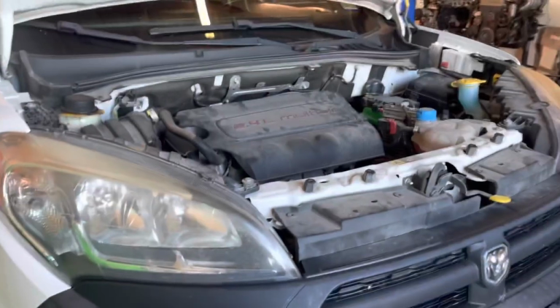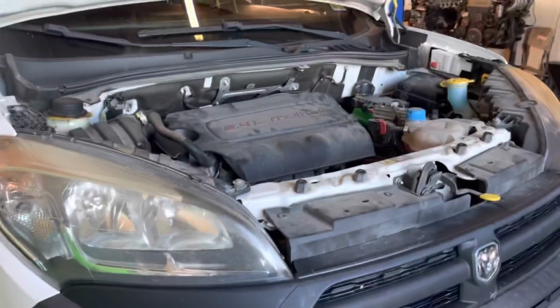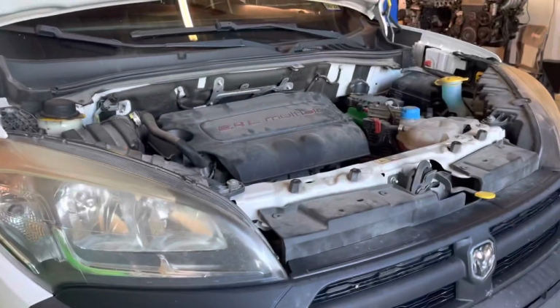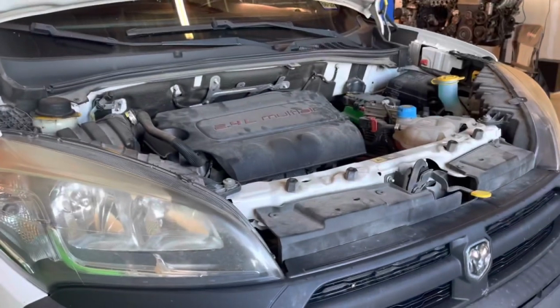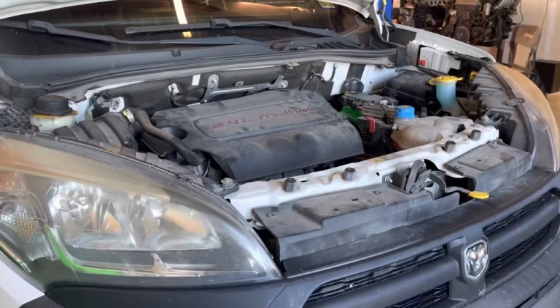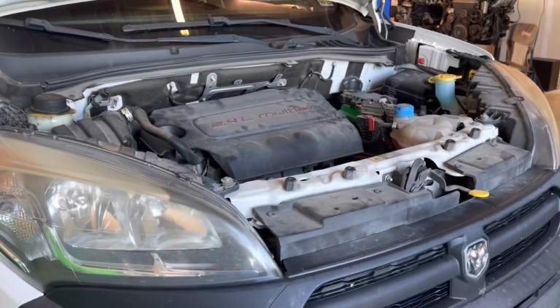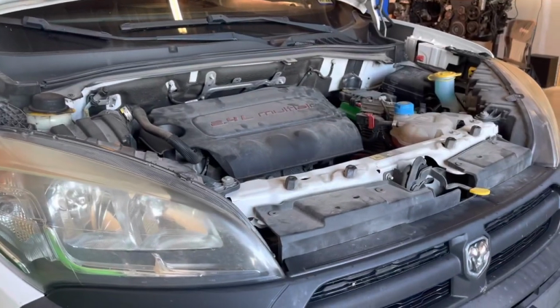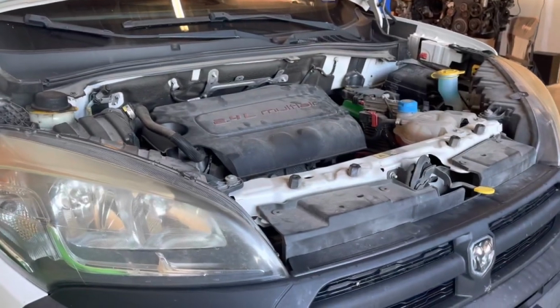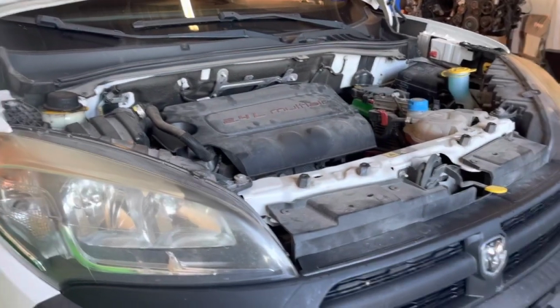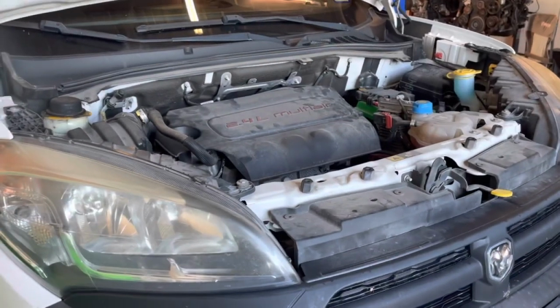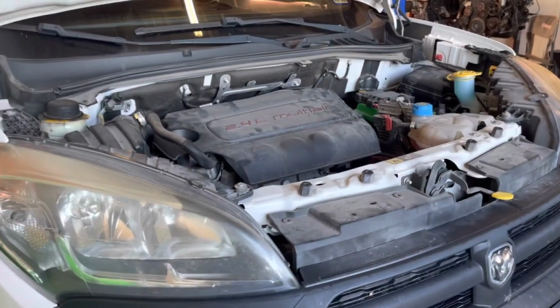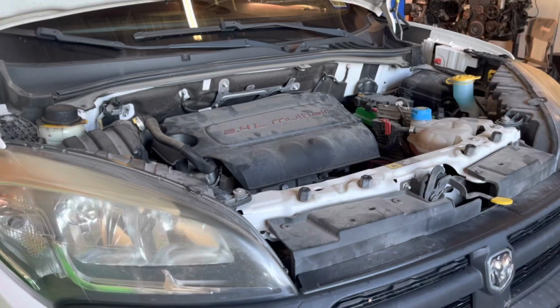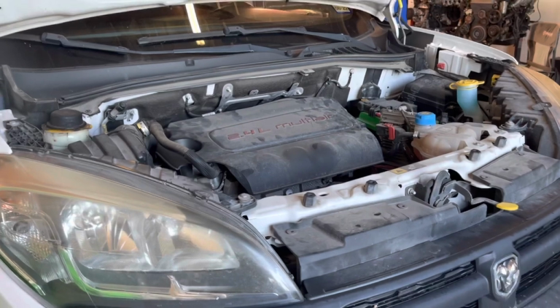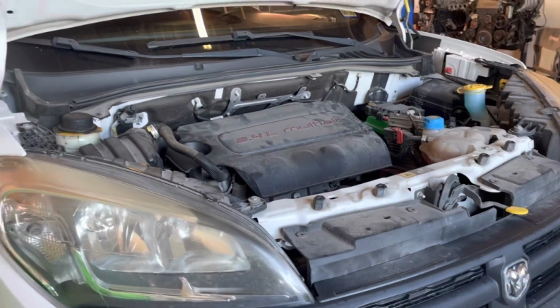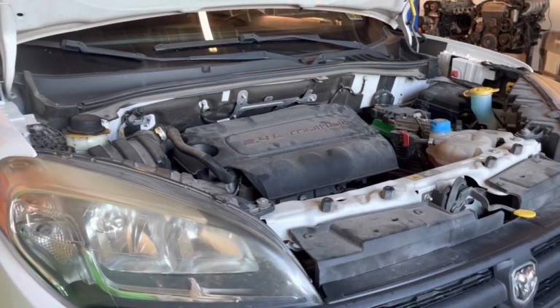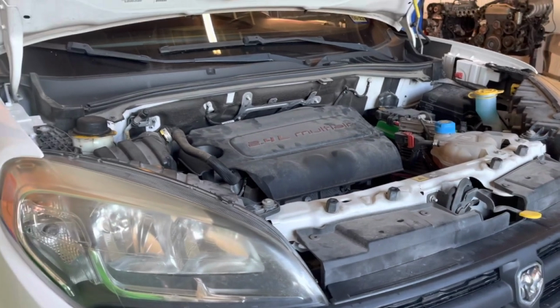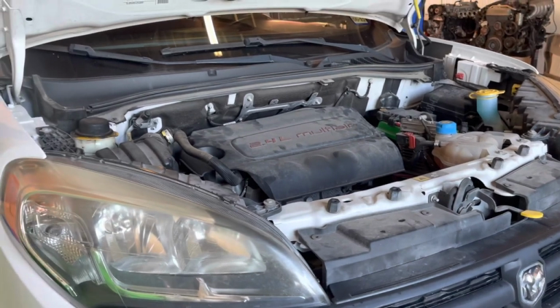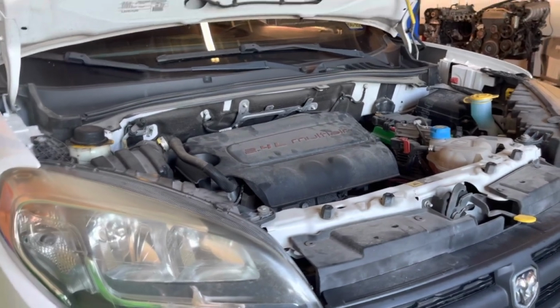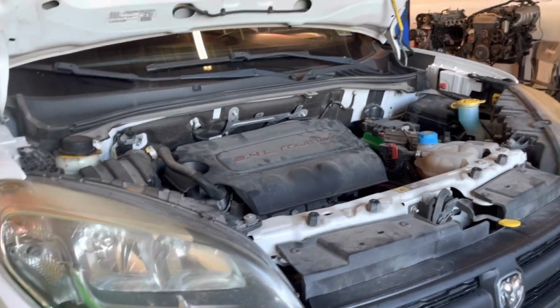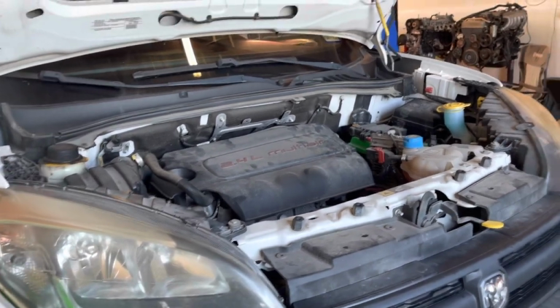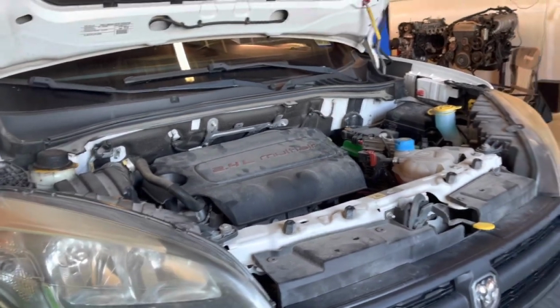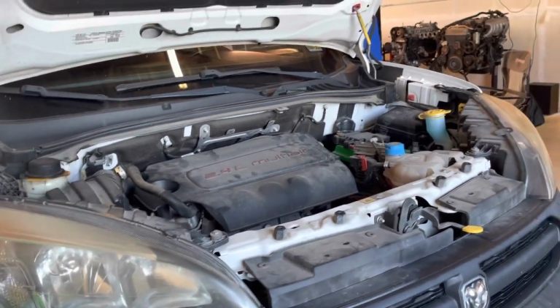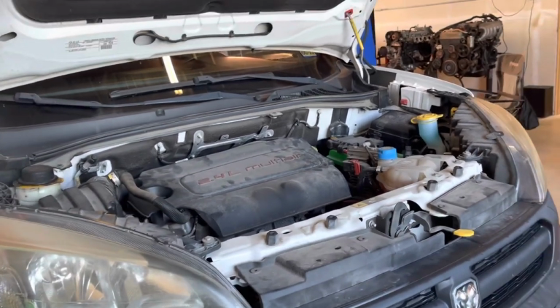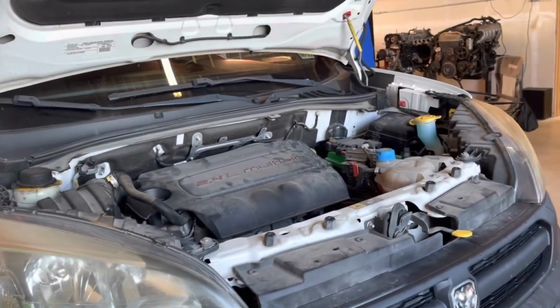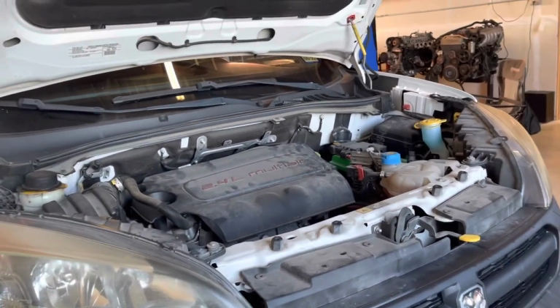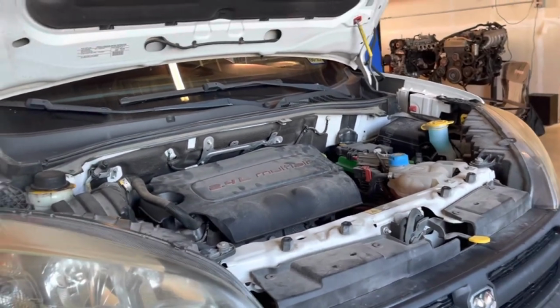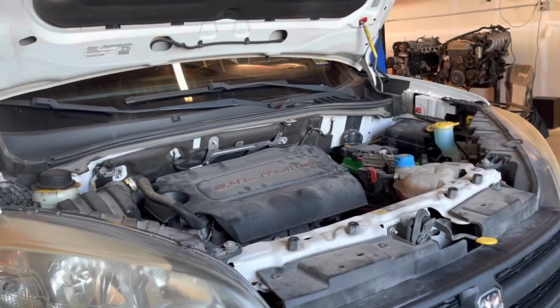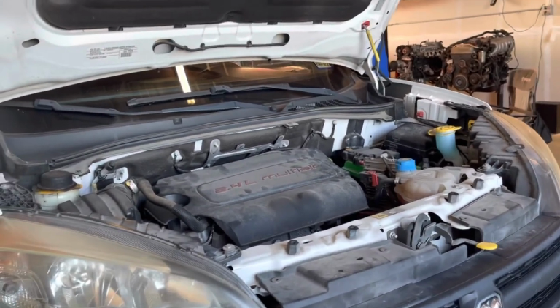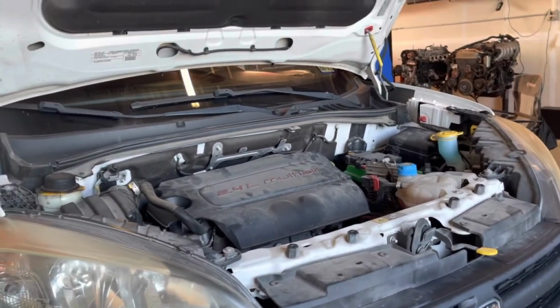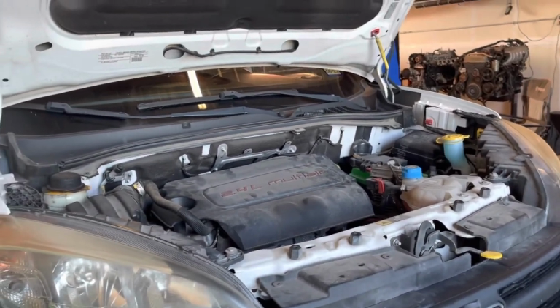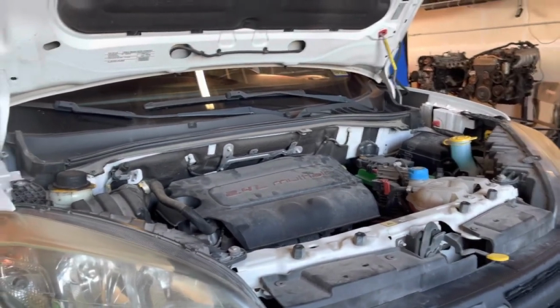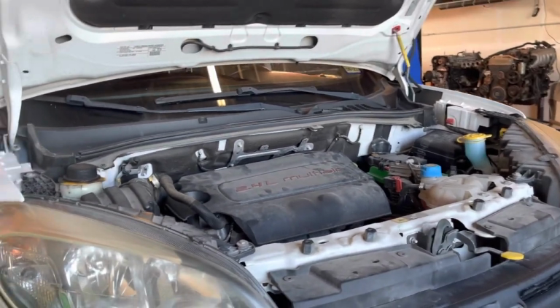And that is how you rebuild your motor in the 2017 ProMaster. I'm sorry.